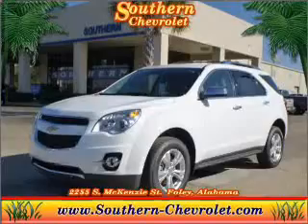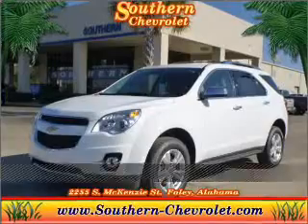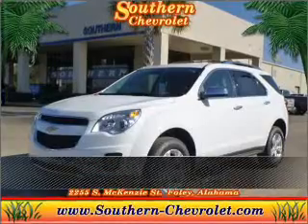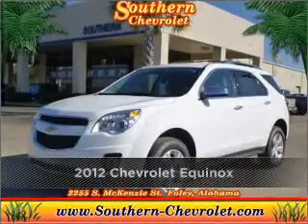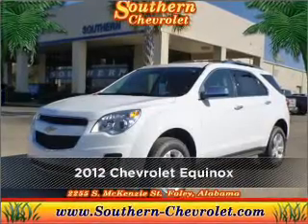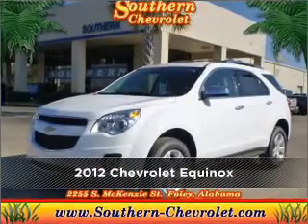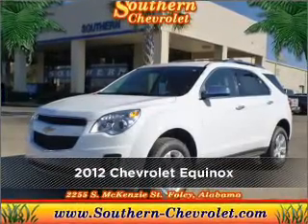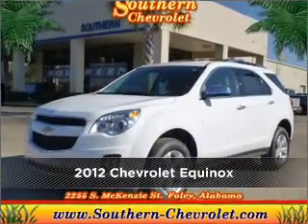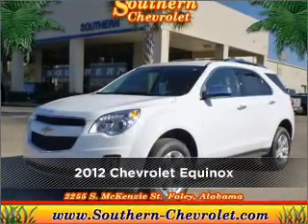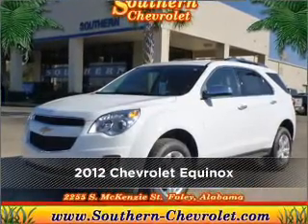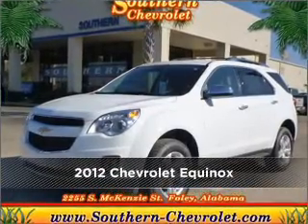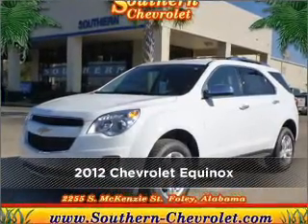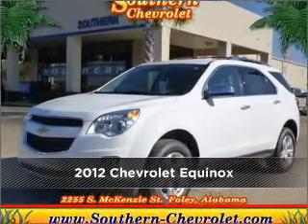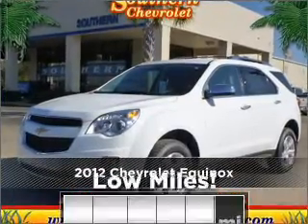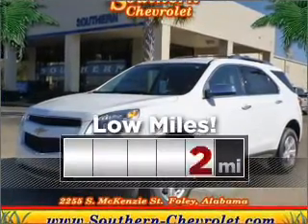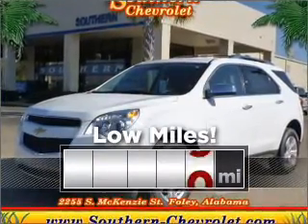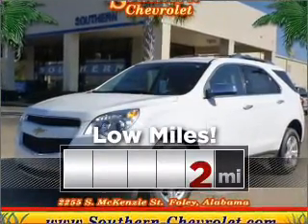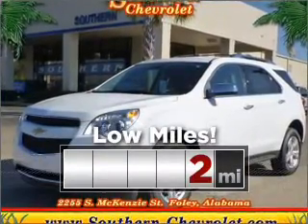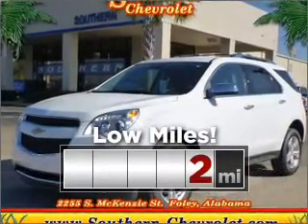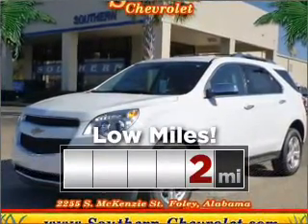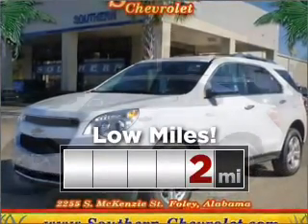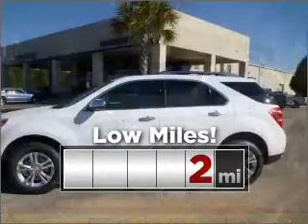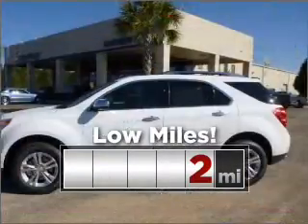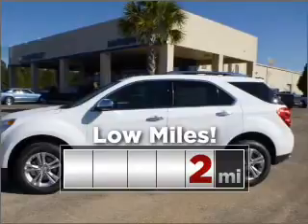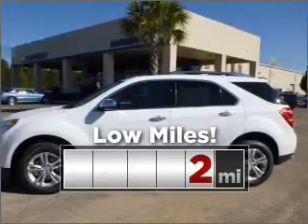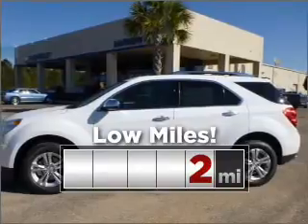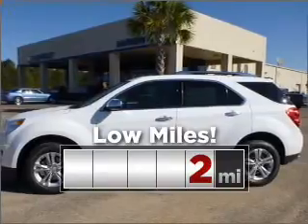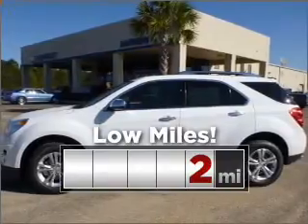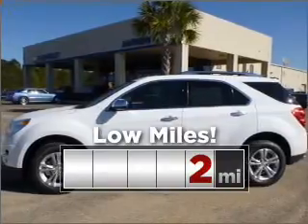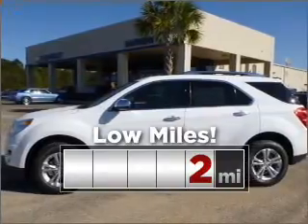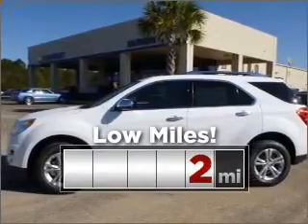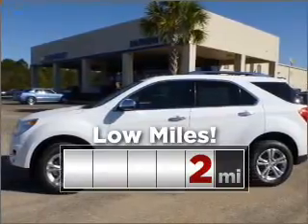Discover the vehicle that meets your needs. This ride is like new and will go the distance with low mileage under the hood.